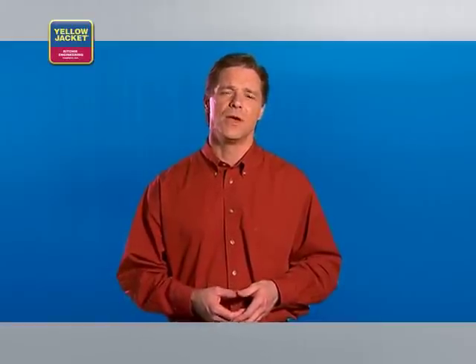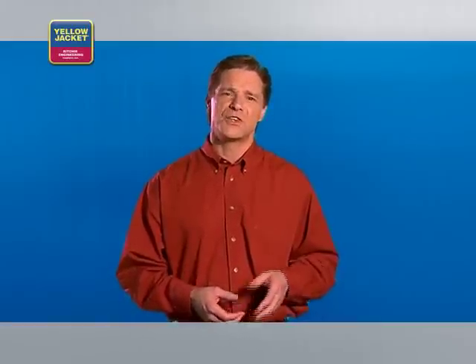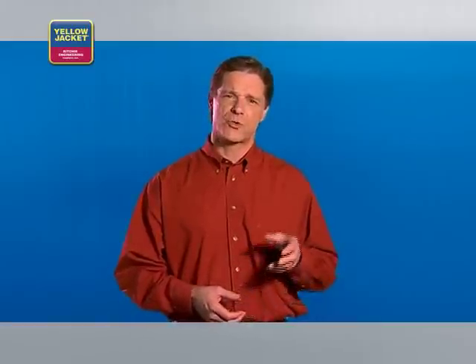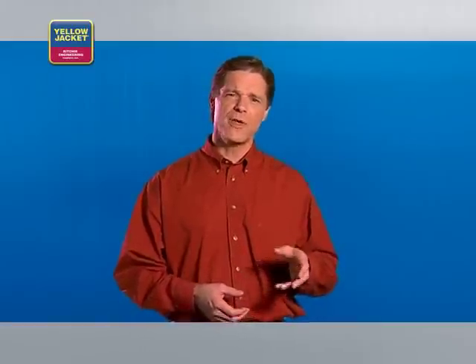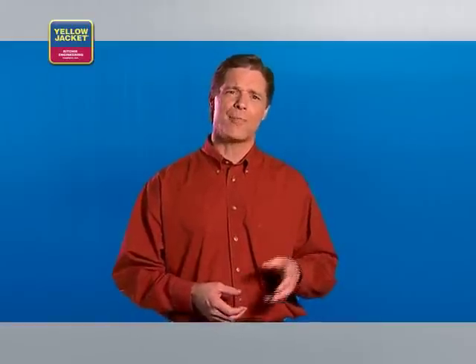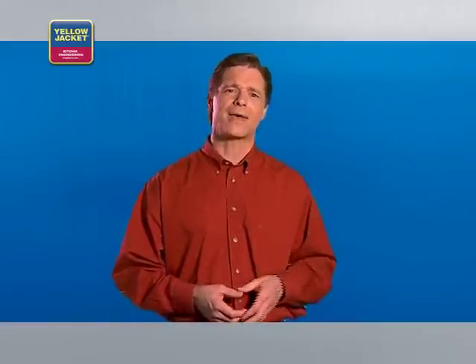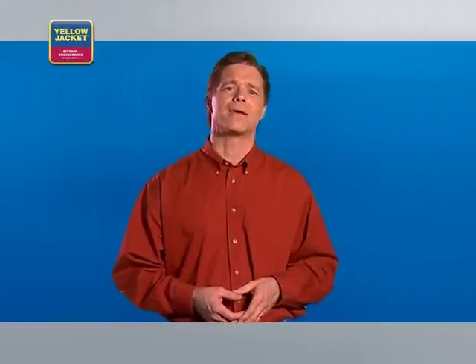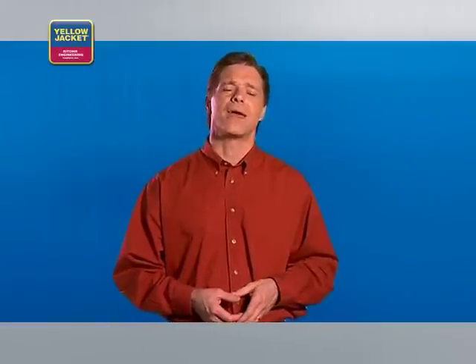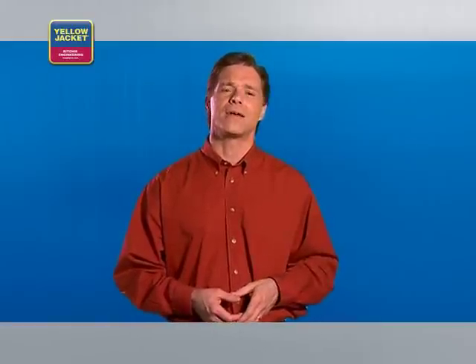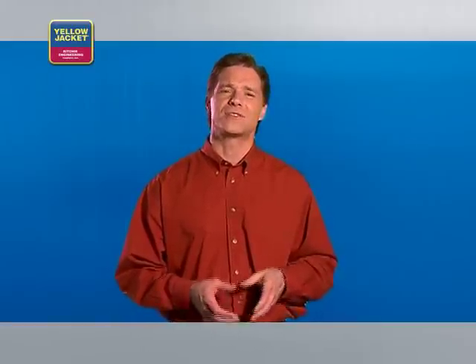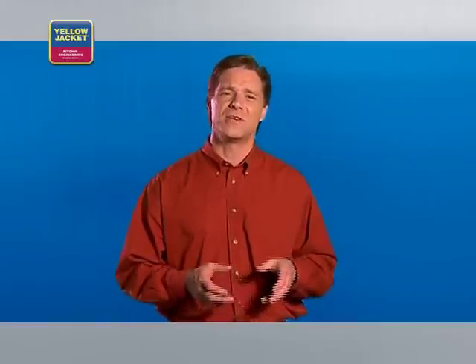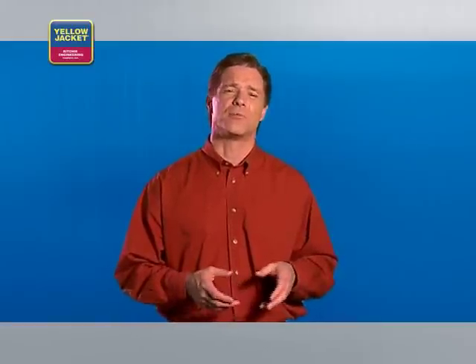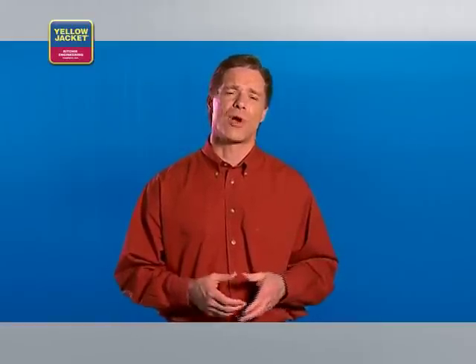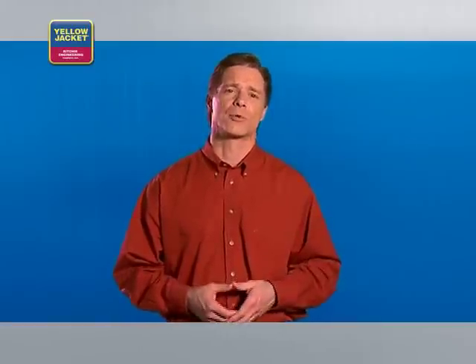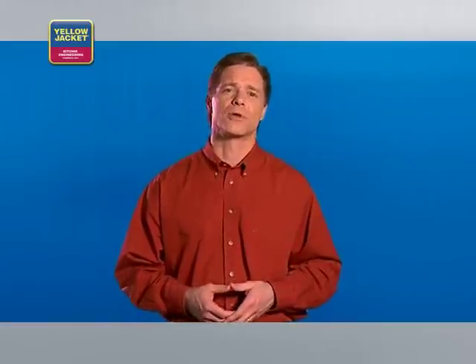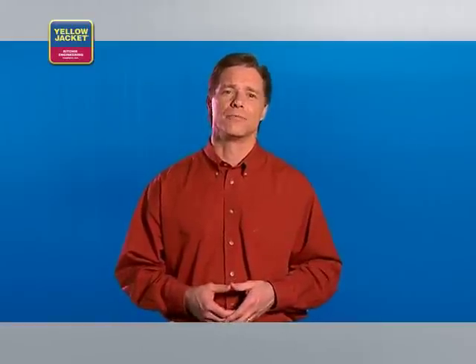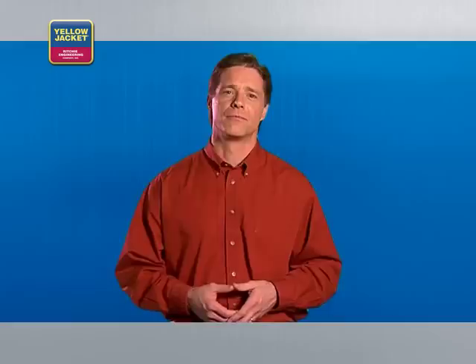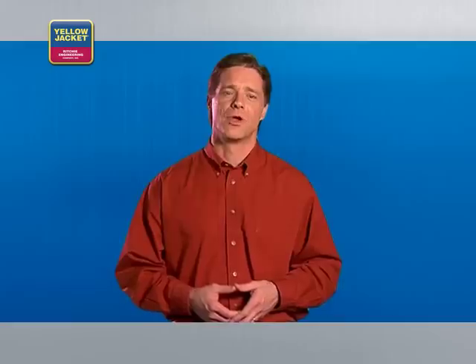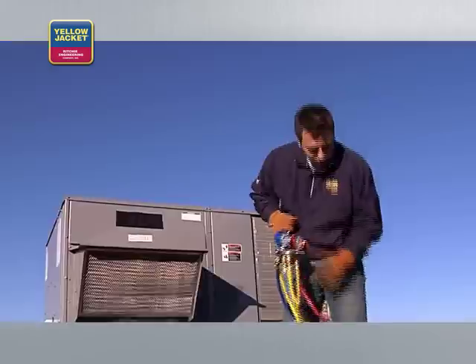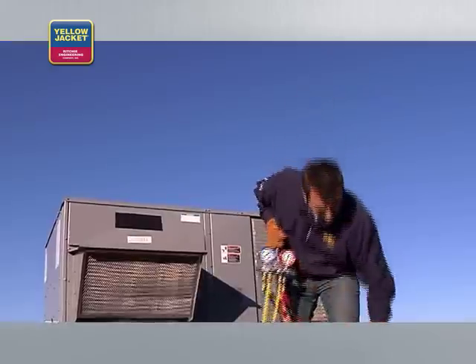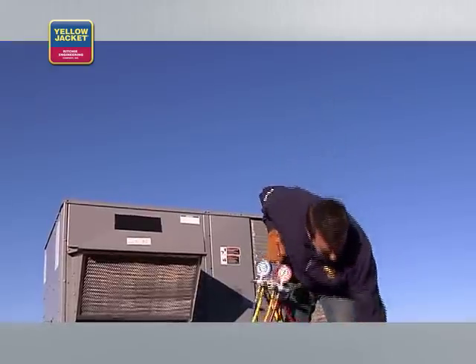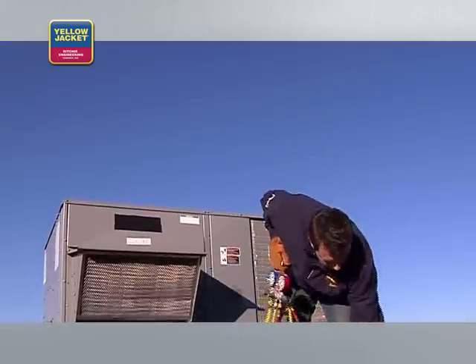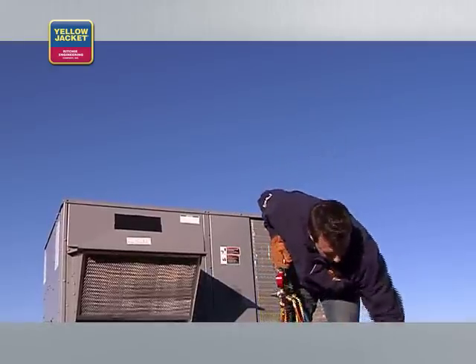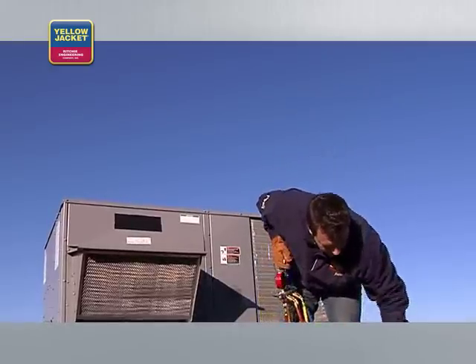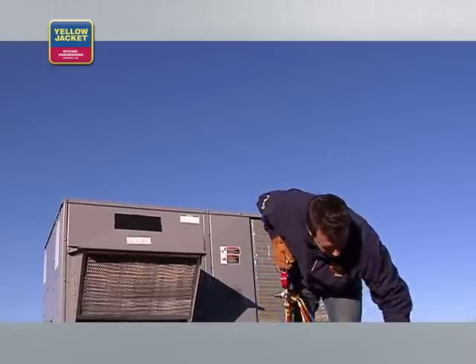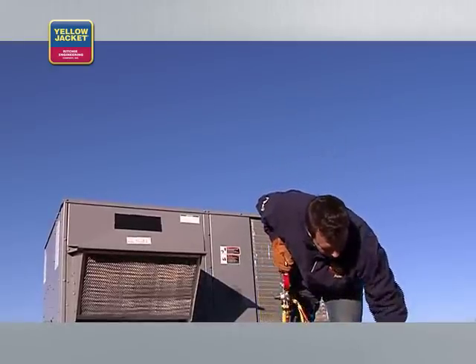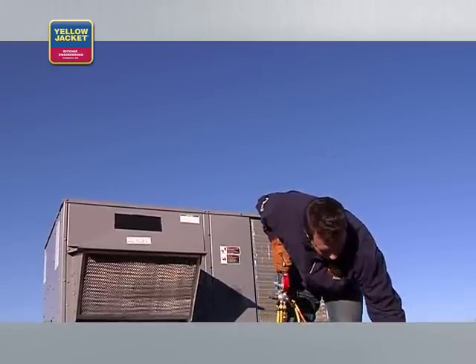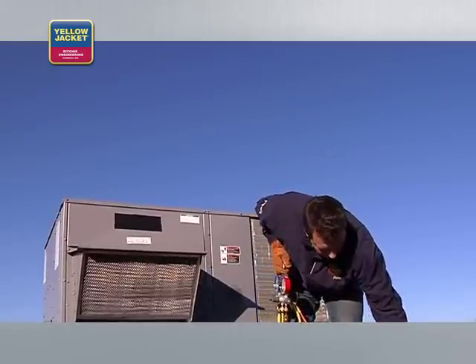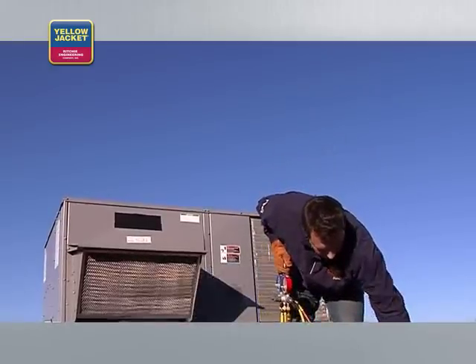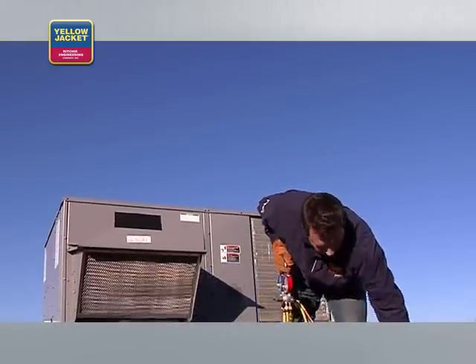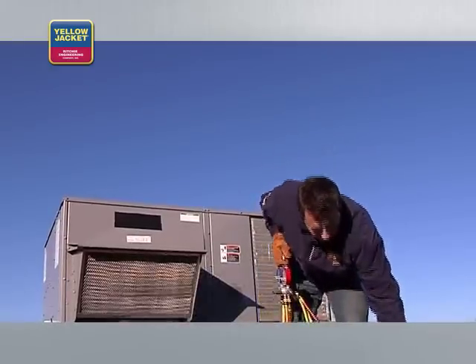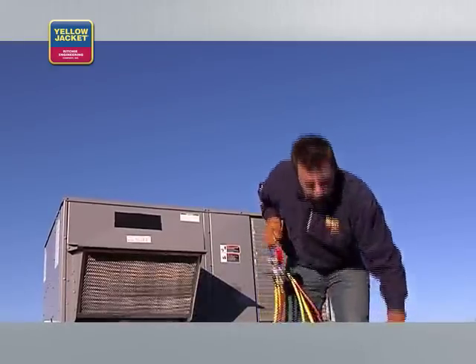Screw them back in and seat them properly. Remove your tools and you're ready to go.